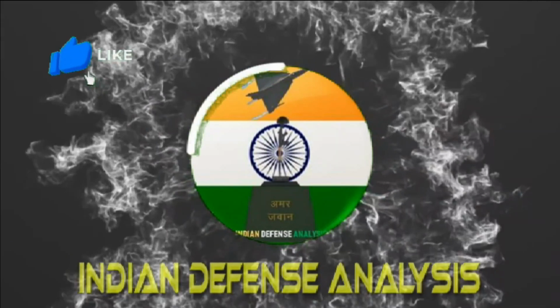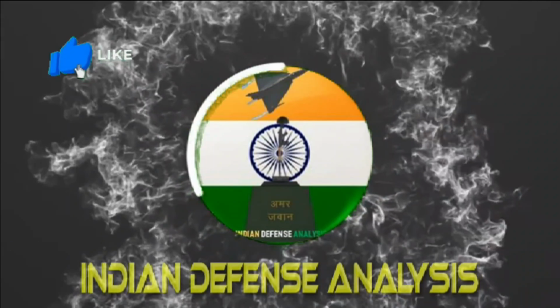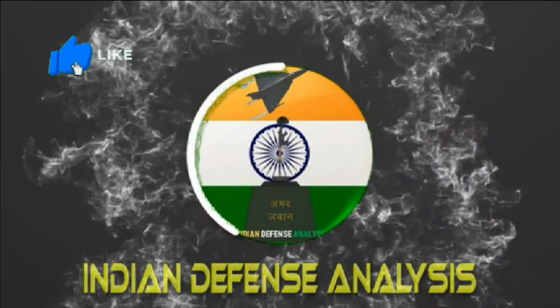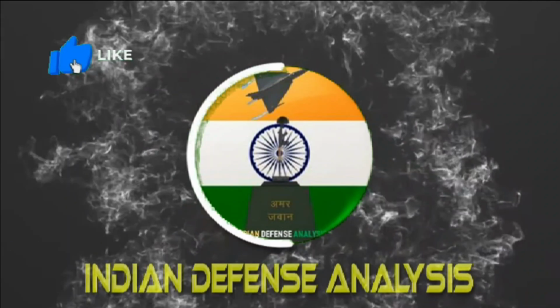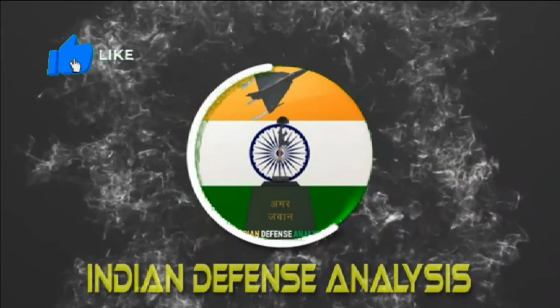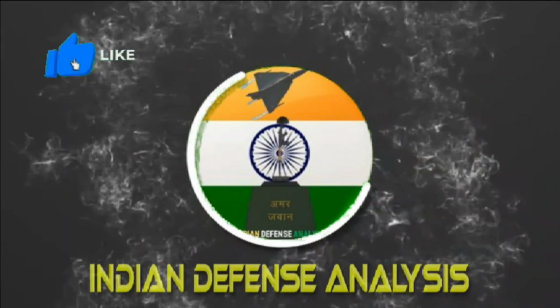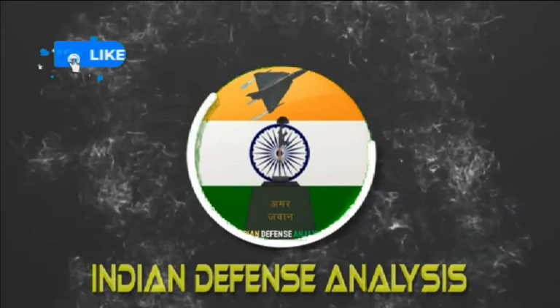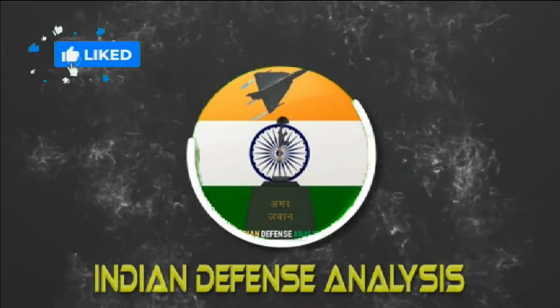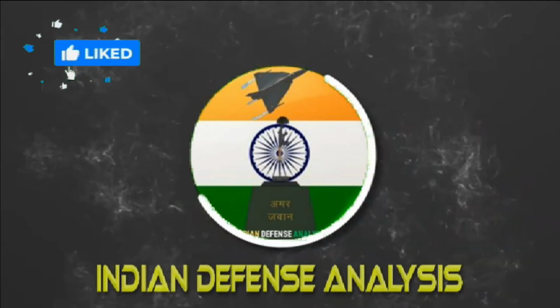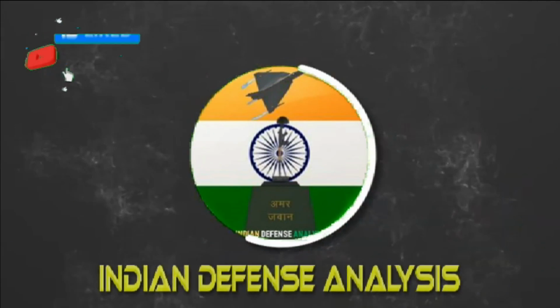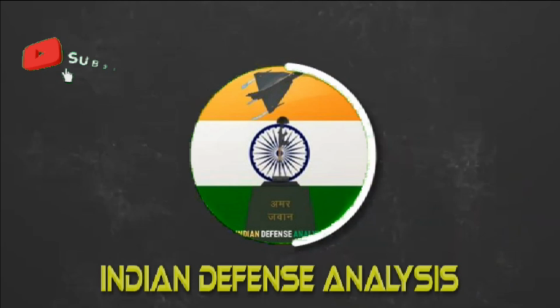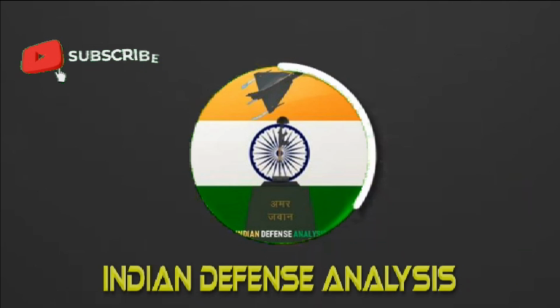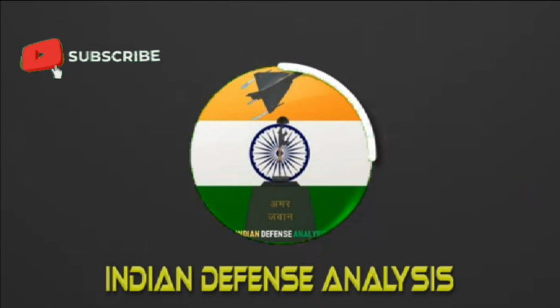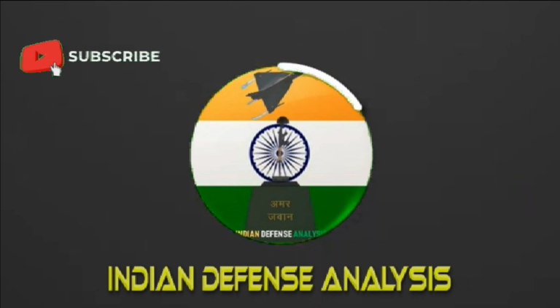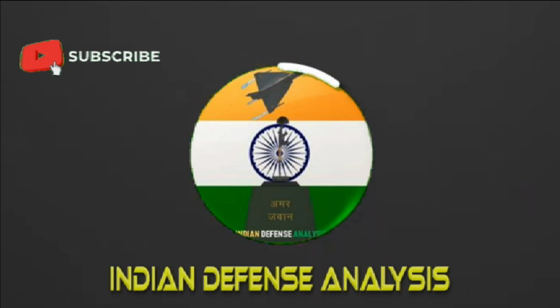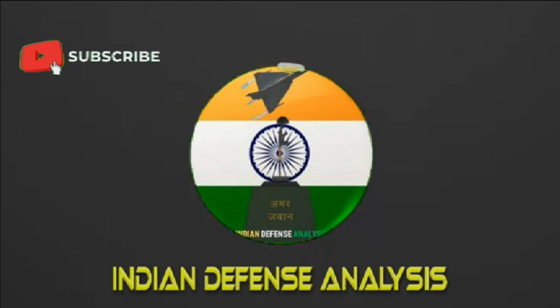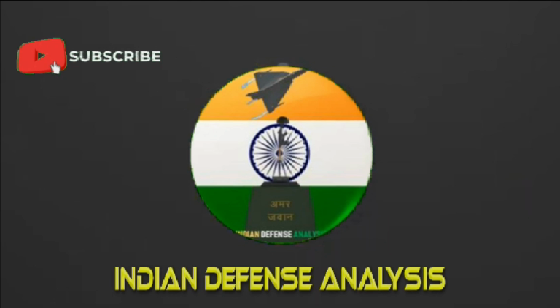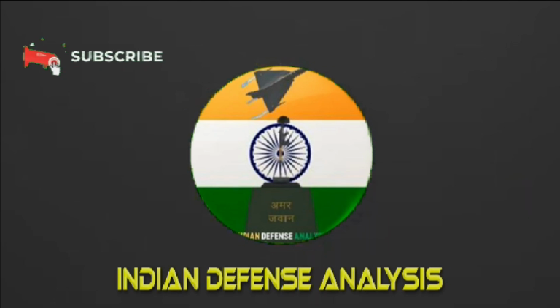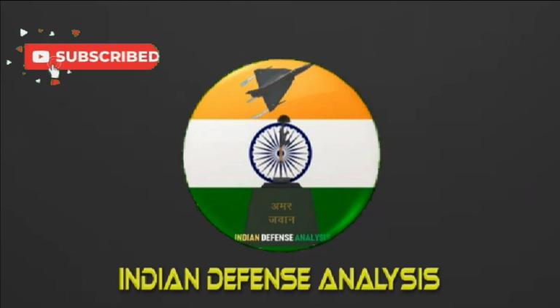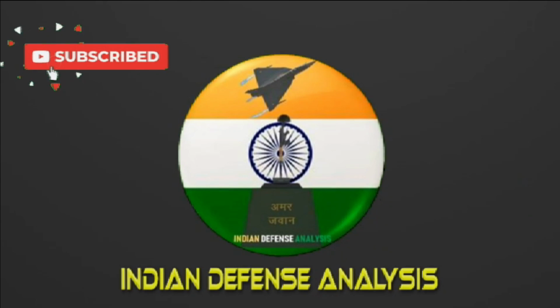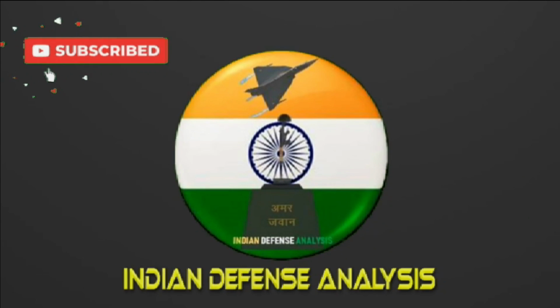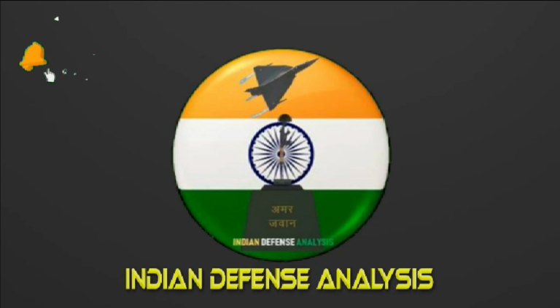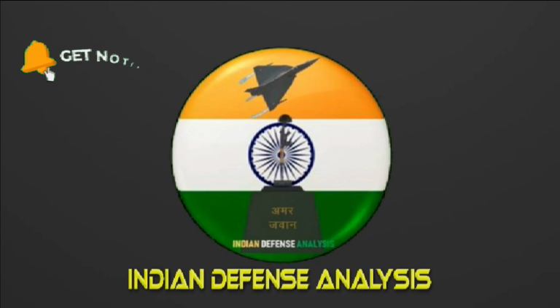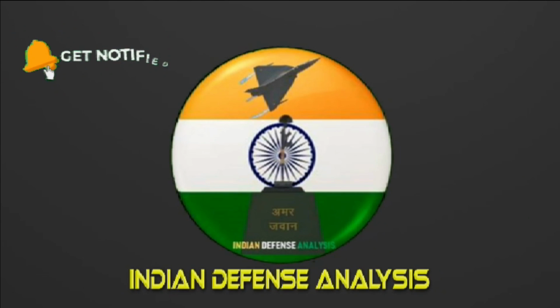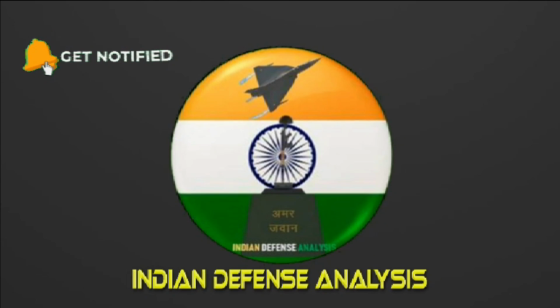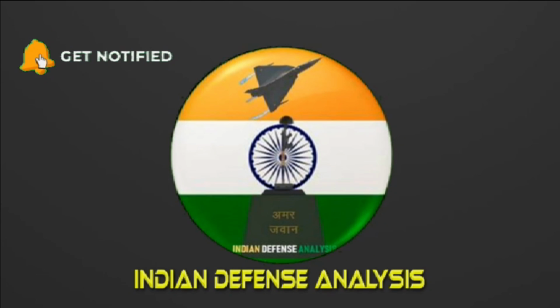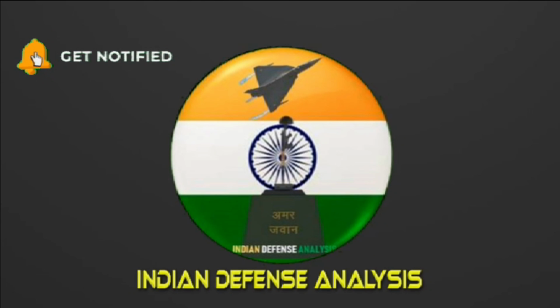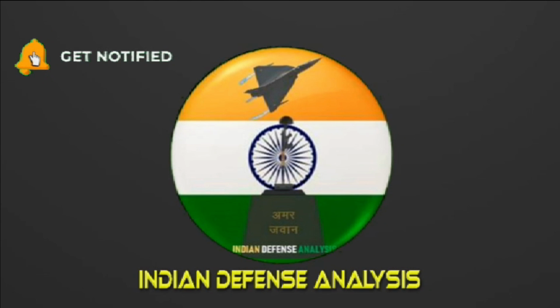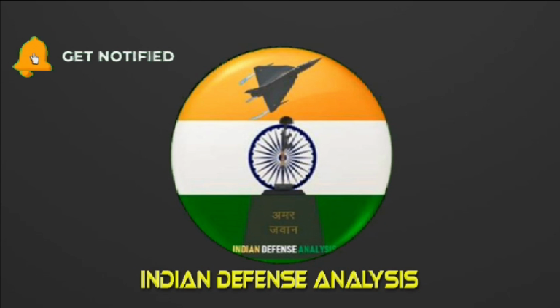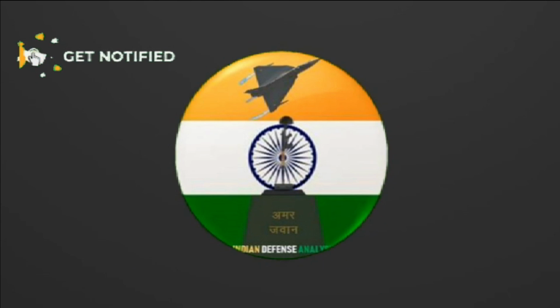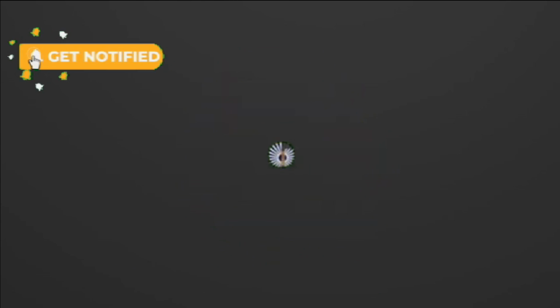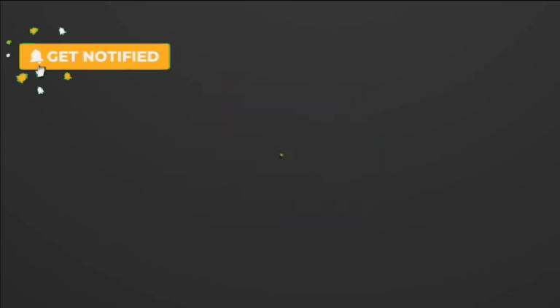Hello and welcome back to Indian Defense Analysis, where we bring you all the latest developments happening in the defense sector.